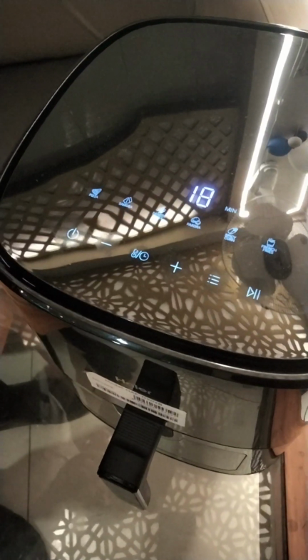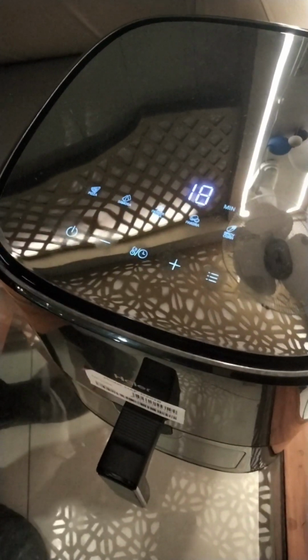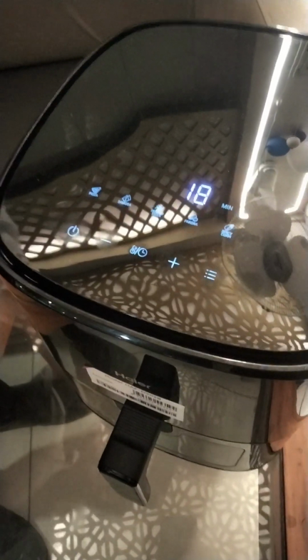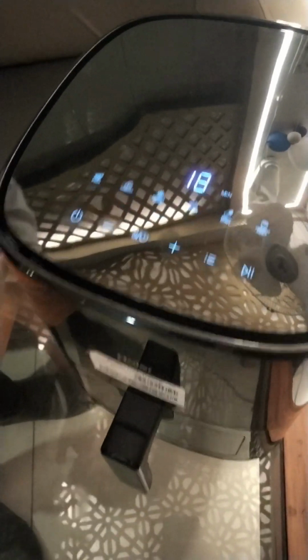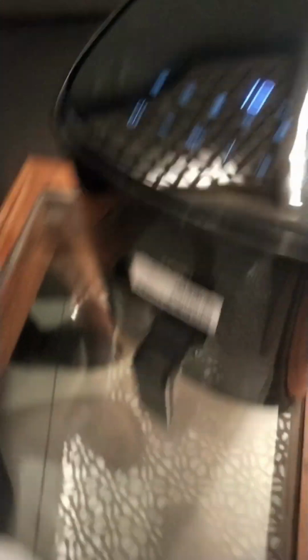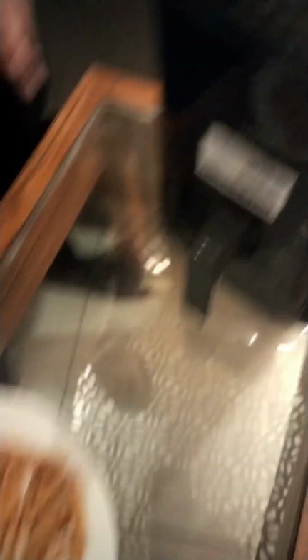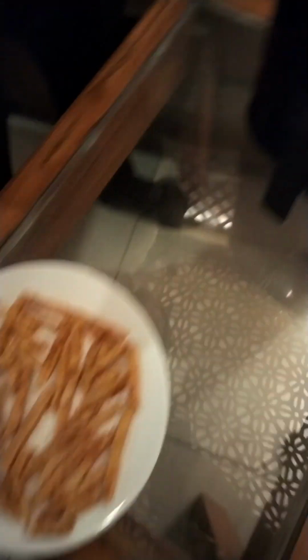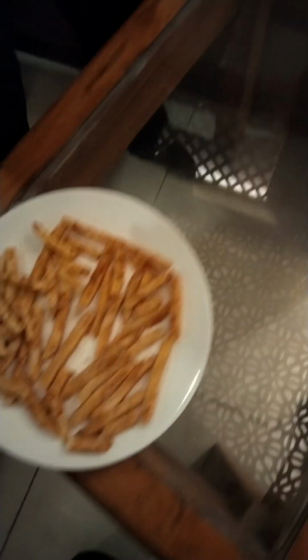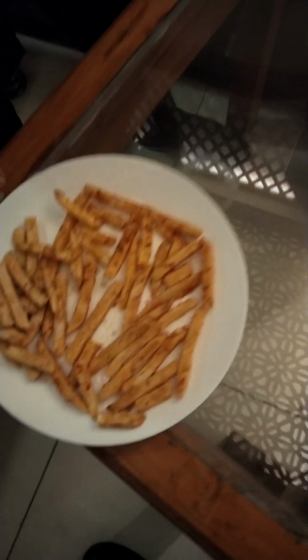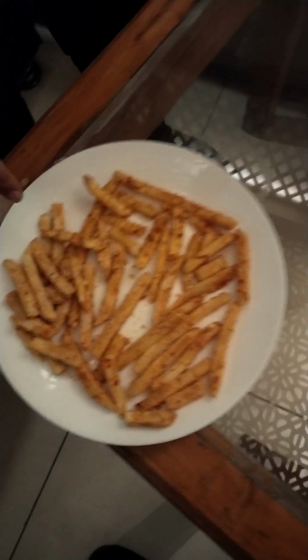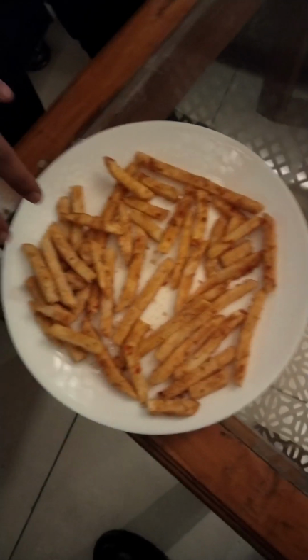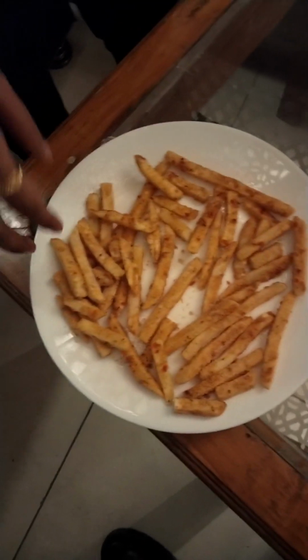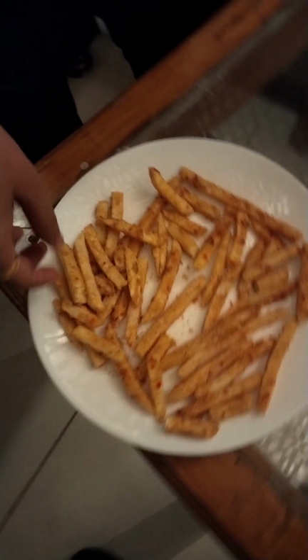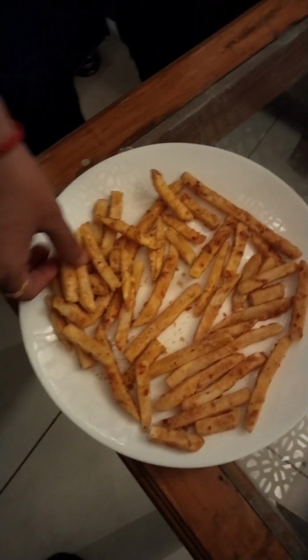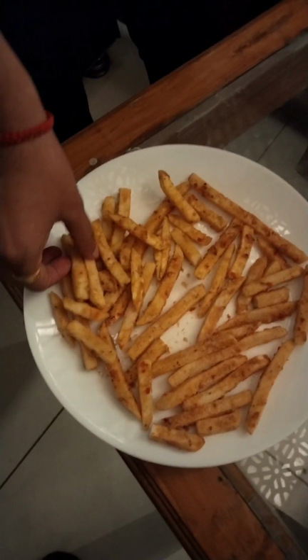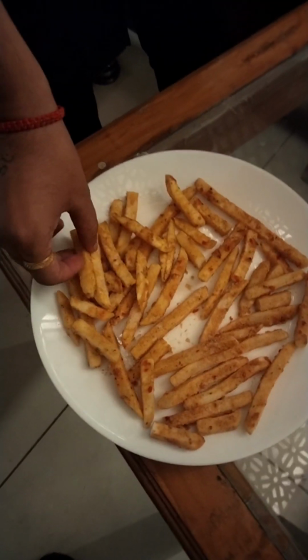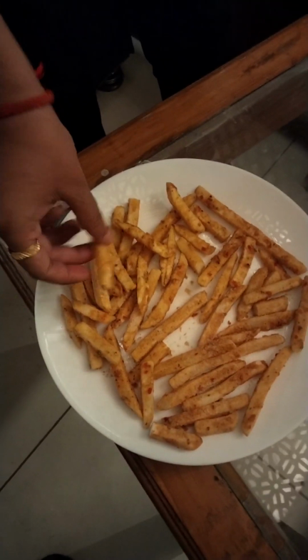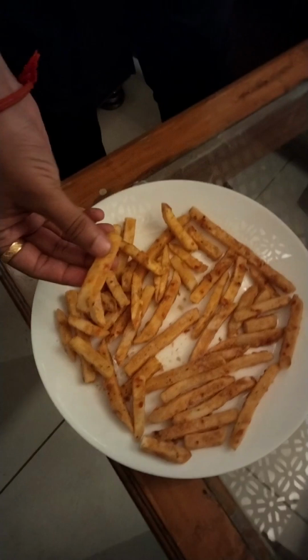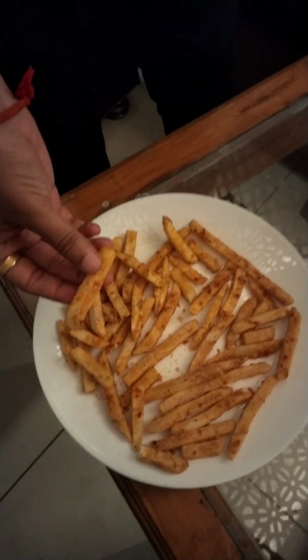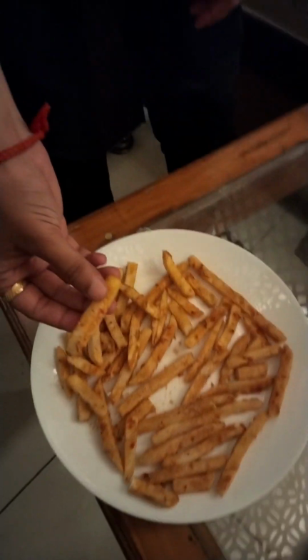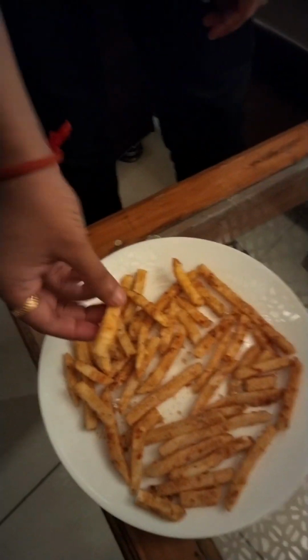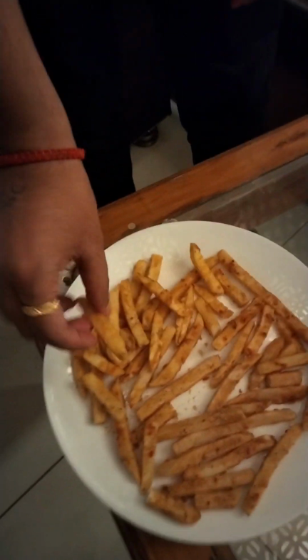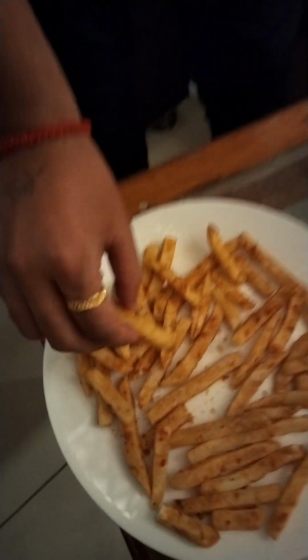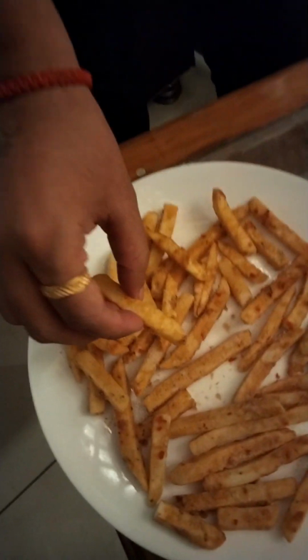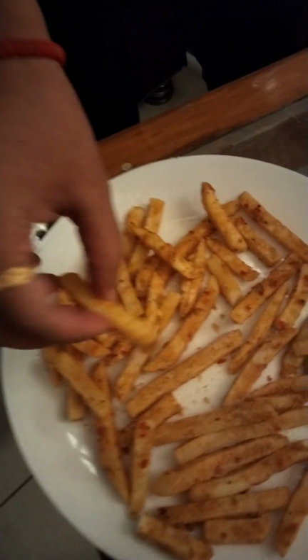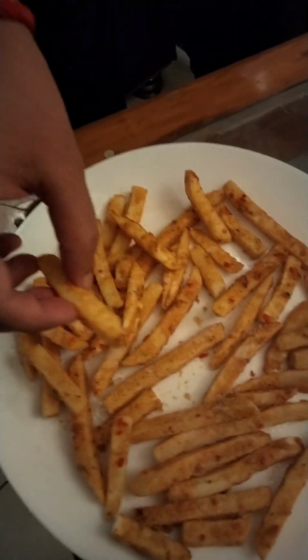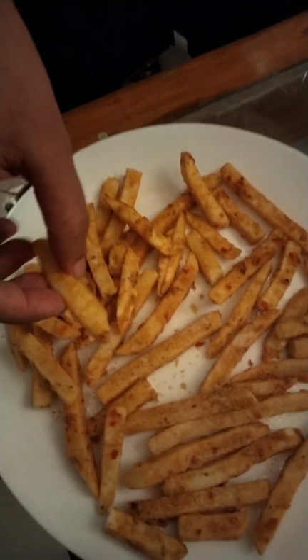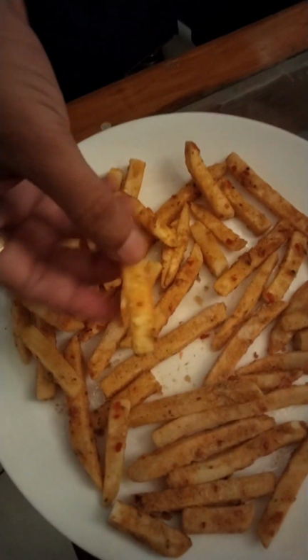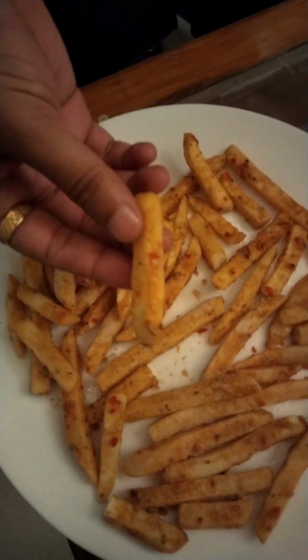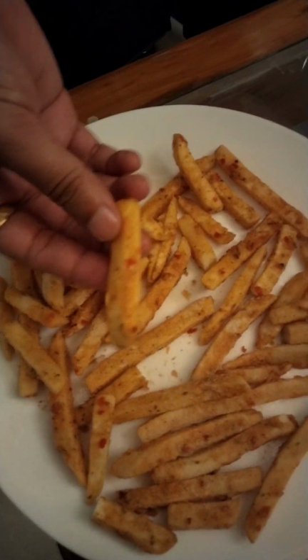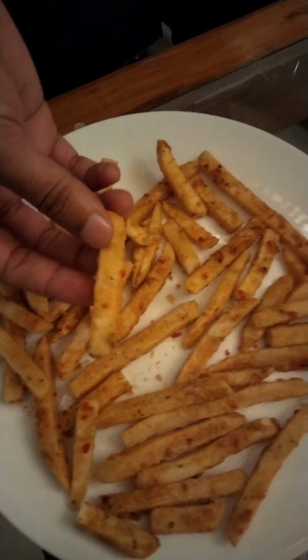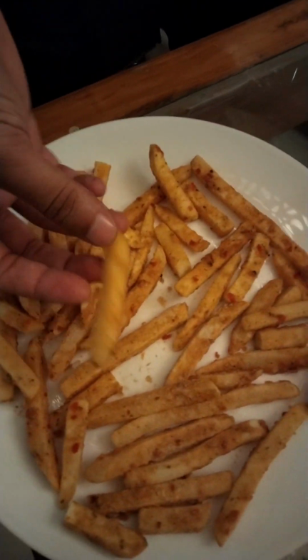Now I will show you how to make french fries. This can be made with no oil put in it. The french fries are completely frozen.